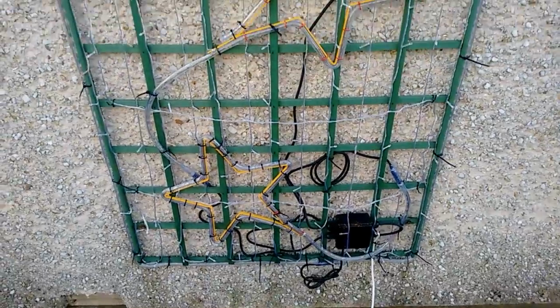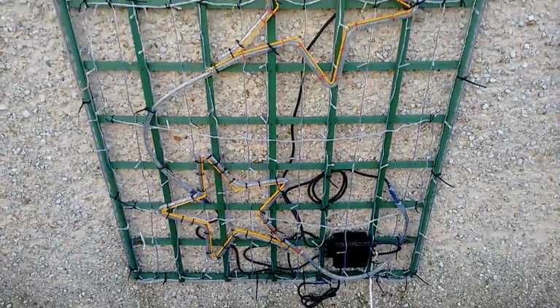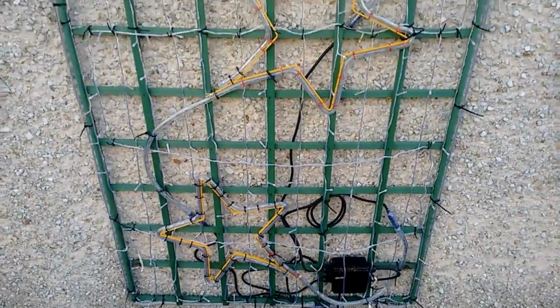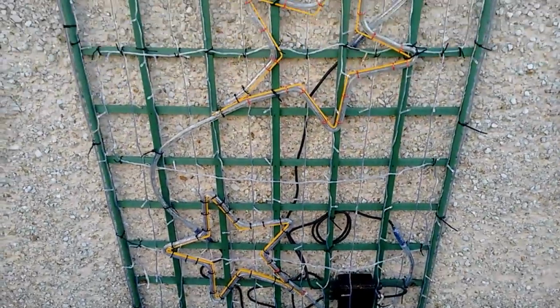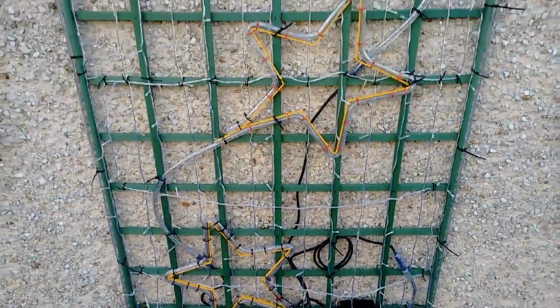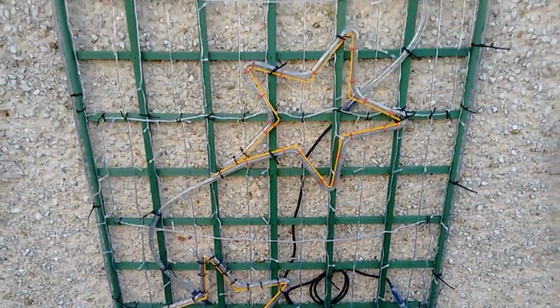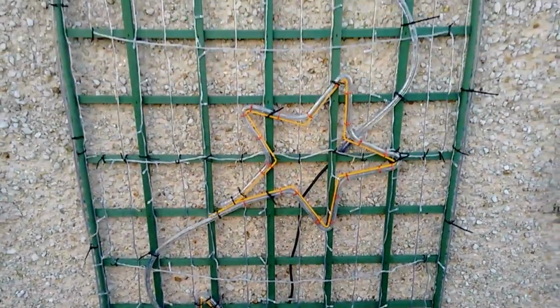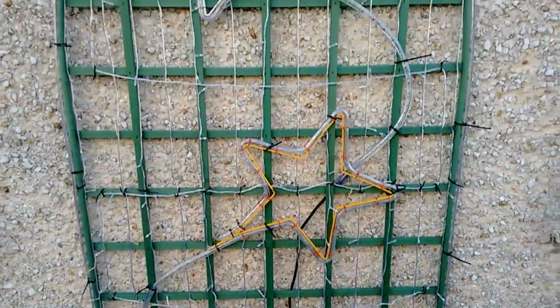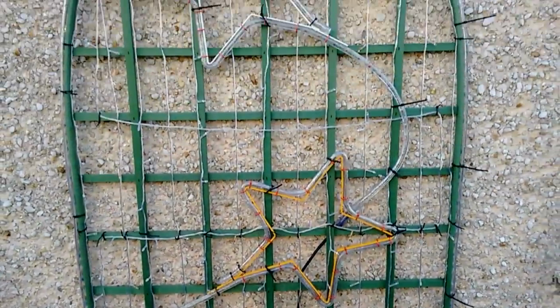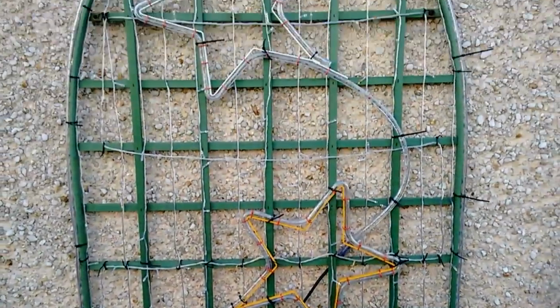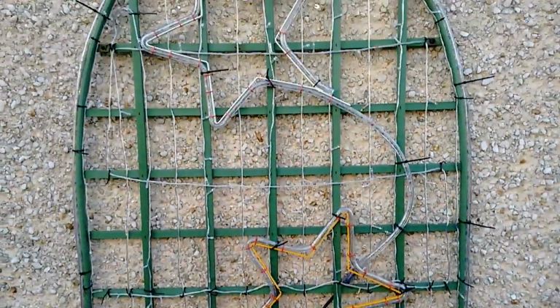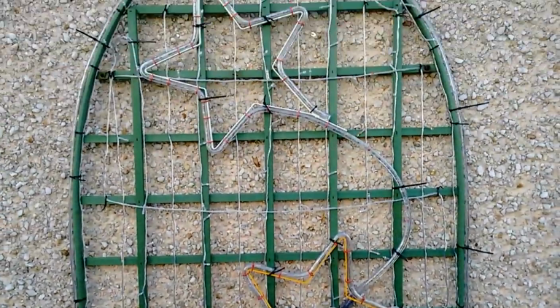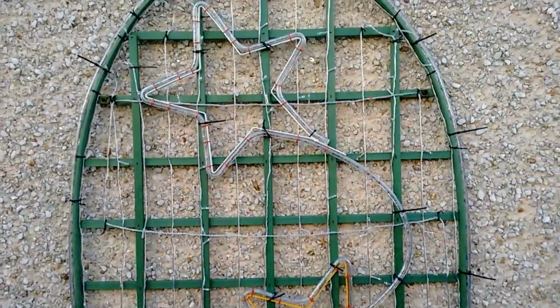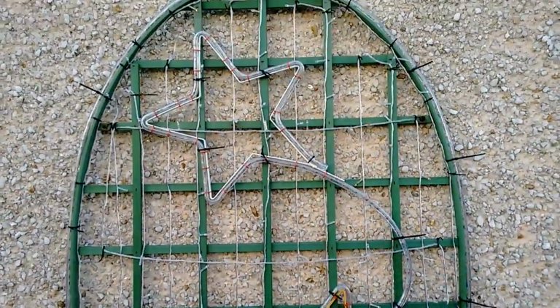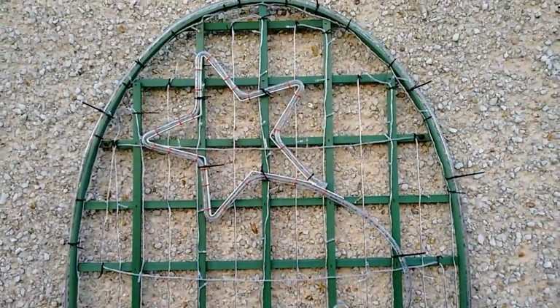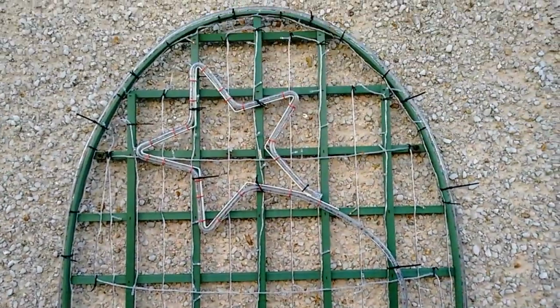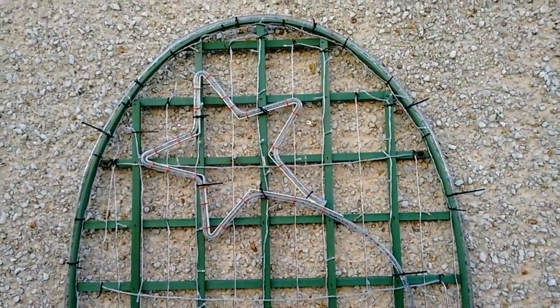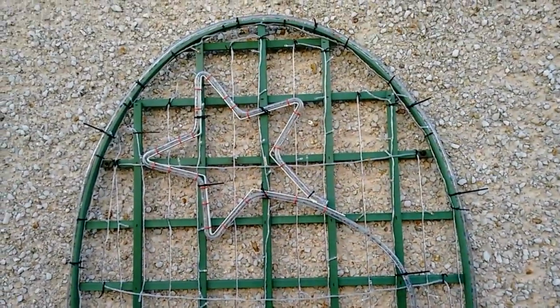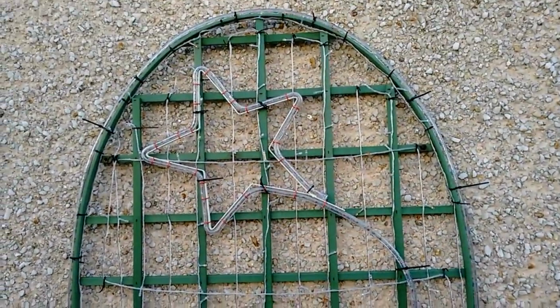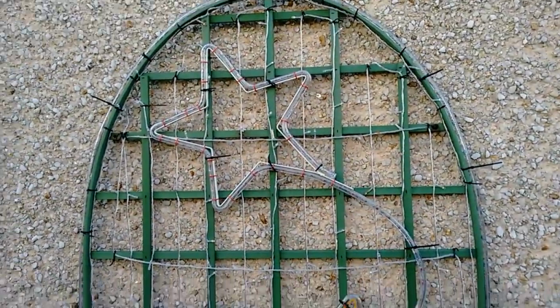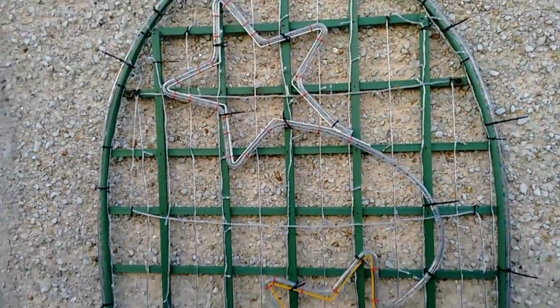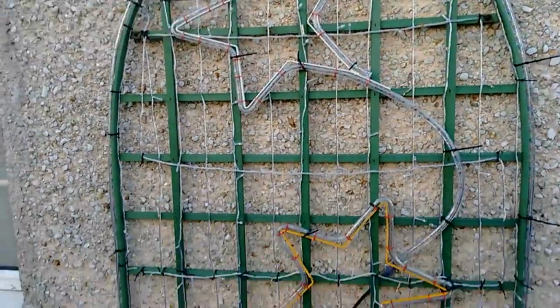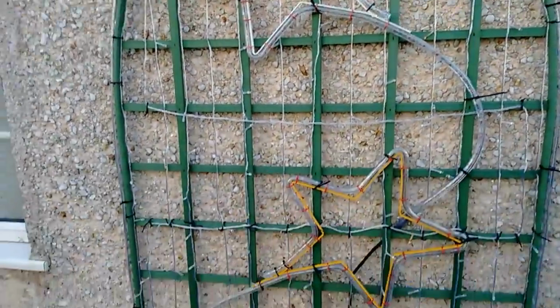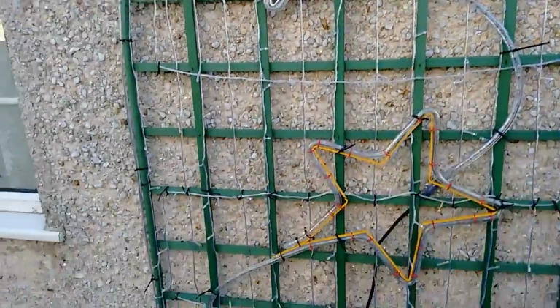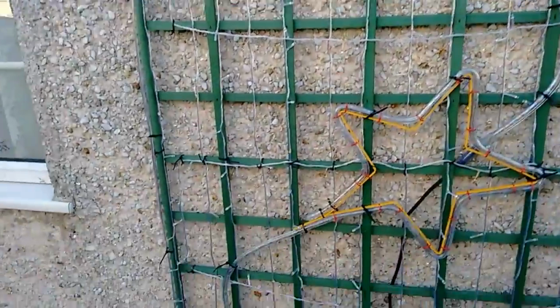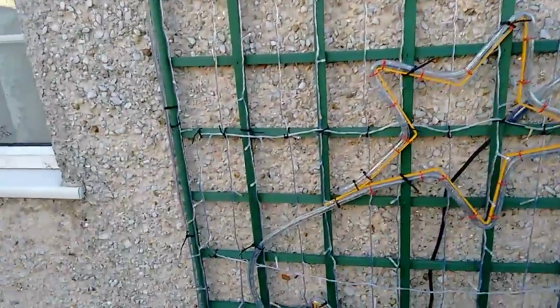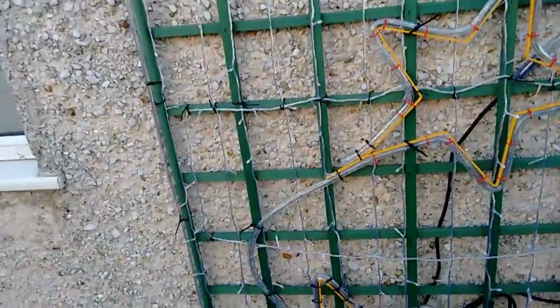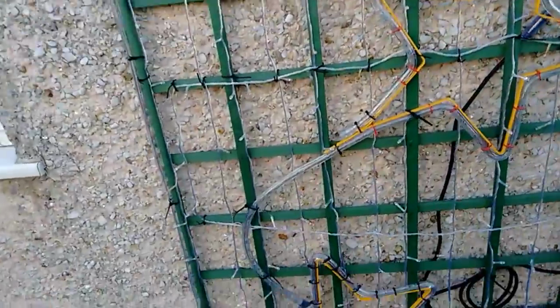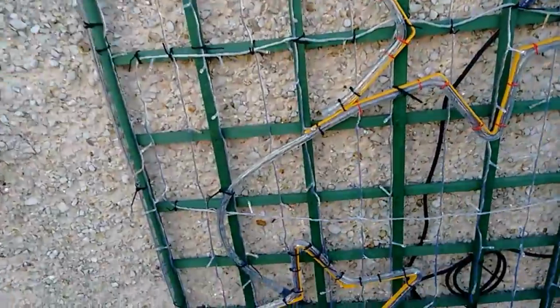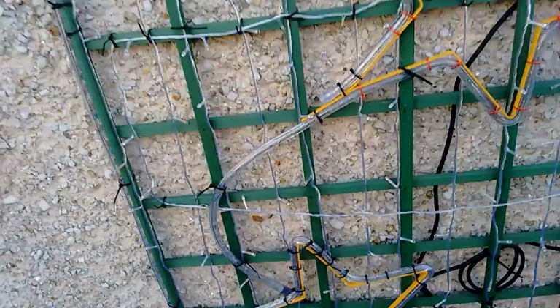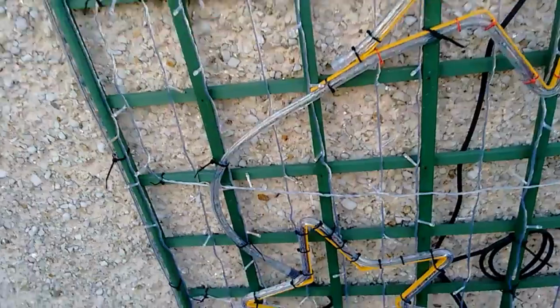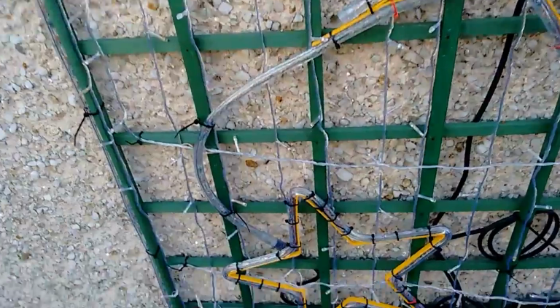Christmas is over, so I'm going to take this lighting display down now and let's see how well the LEDs have fared.